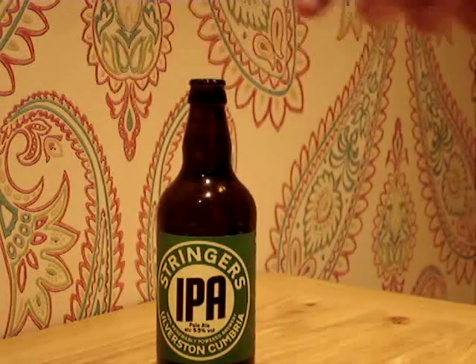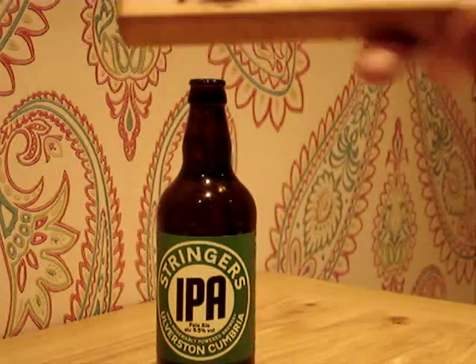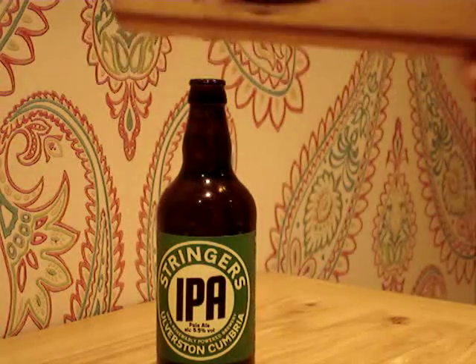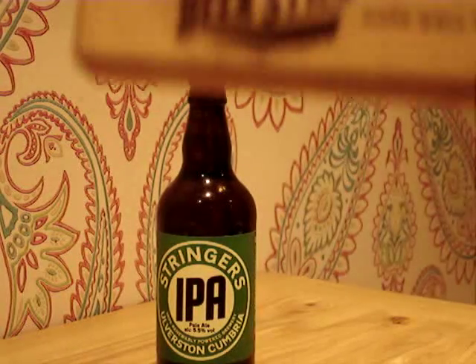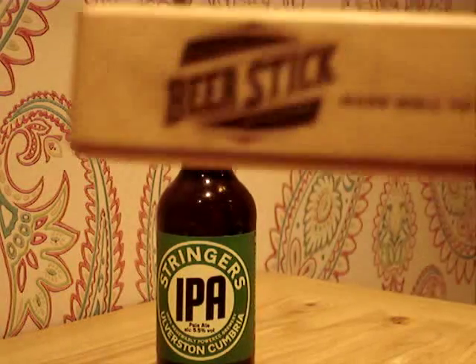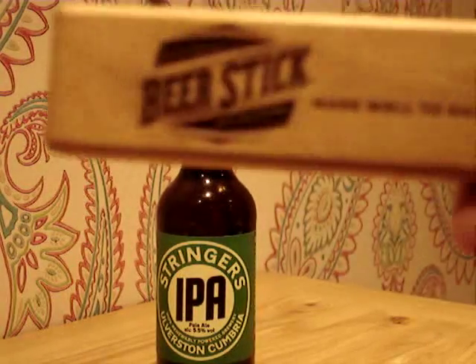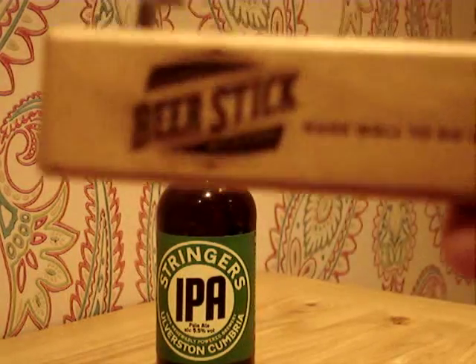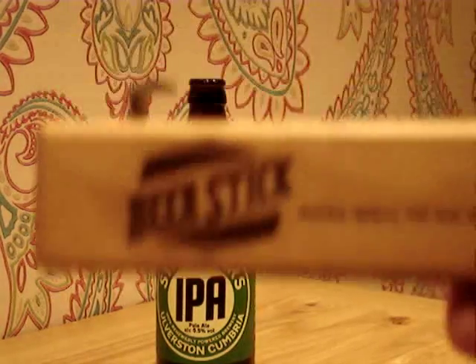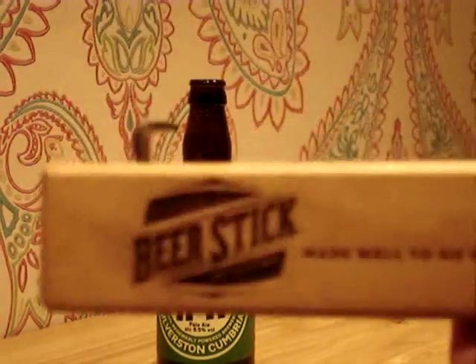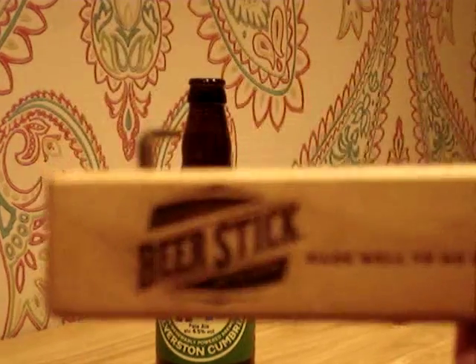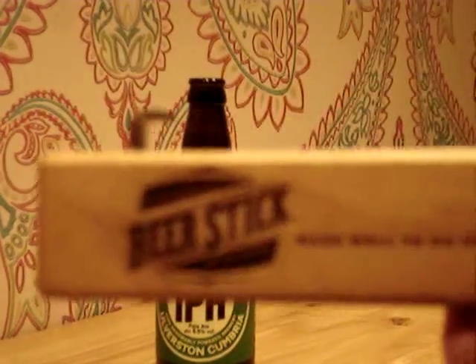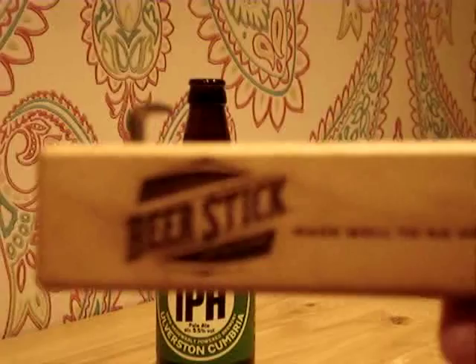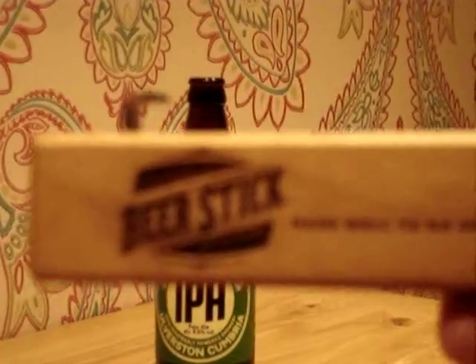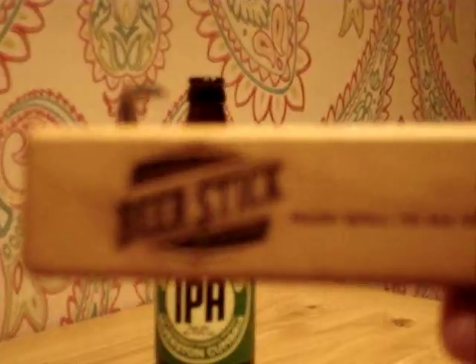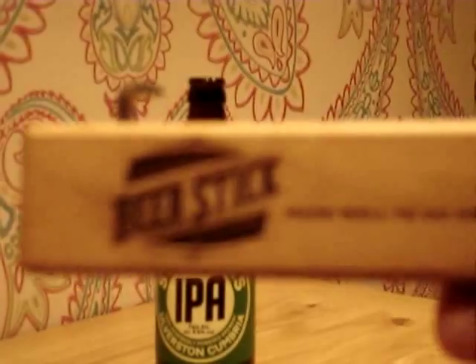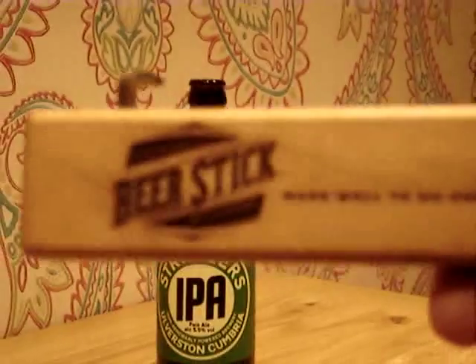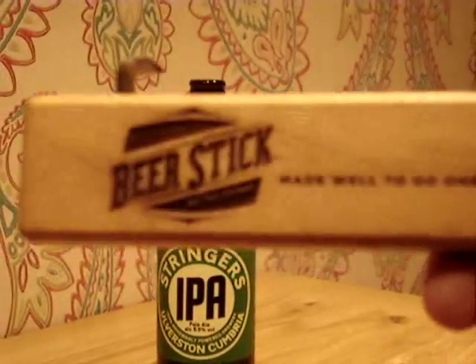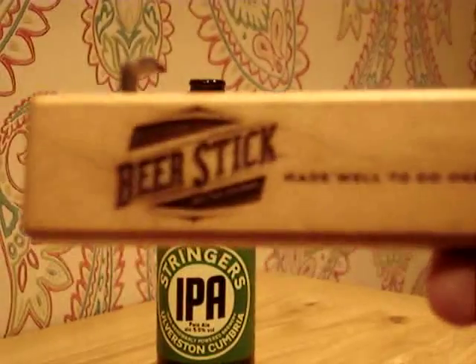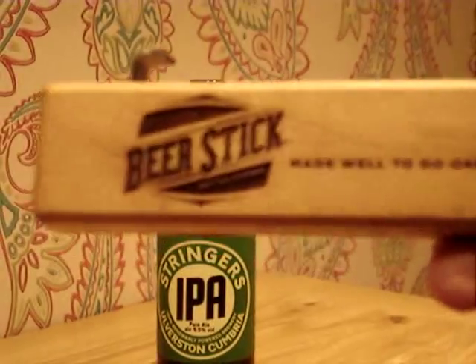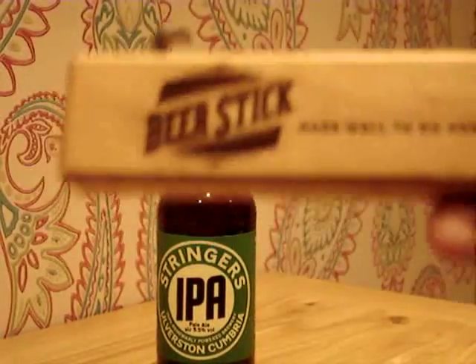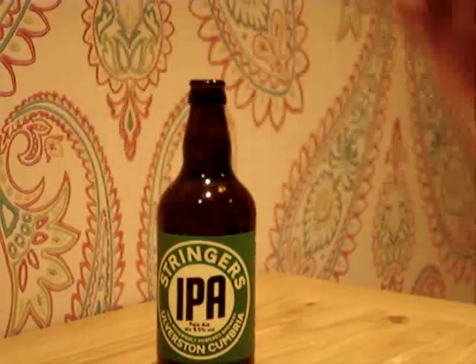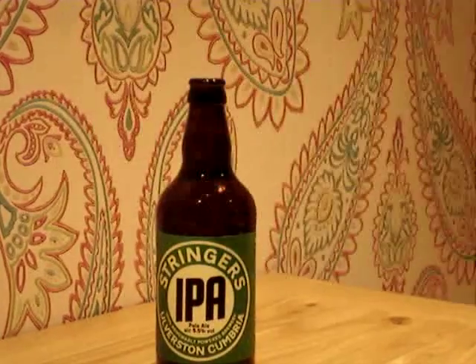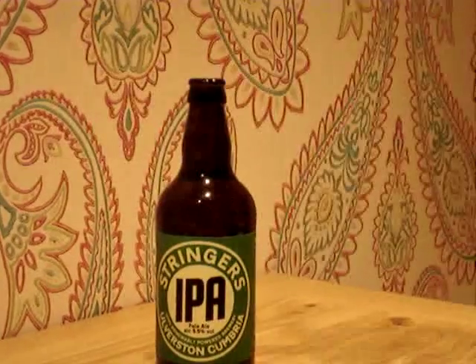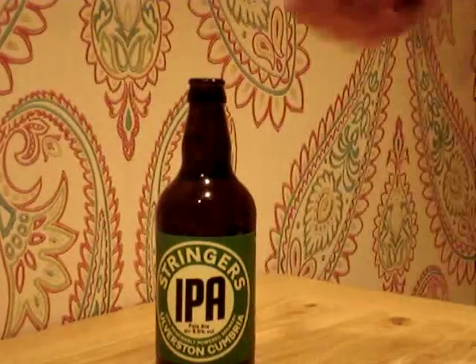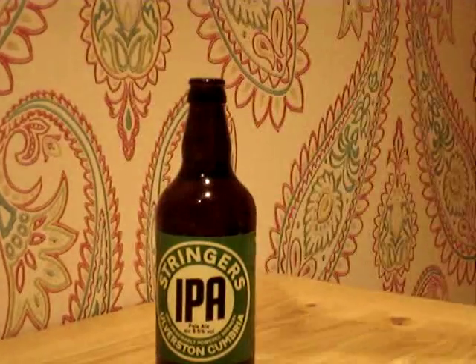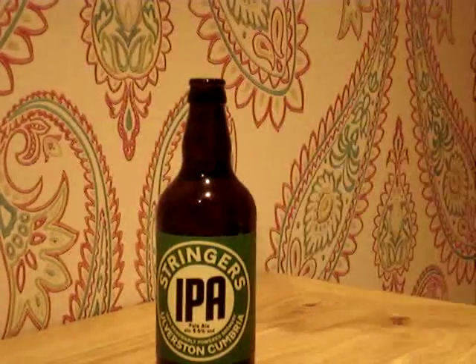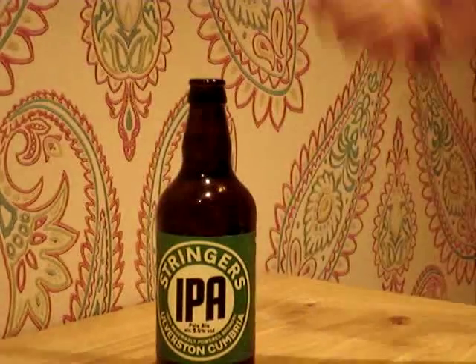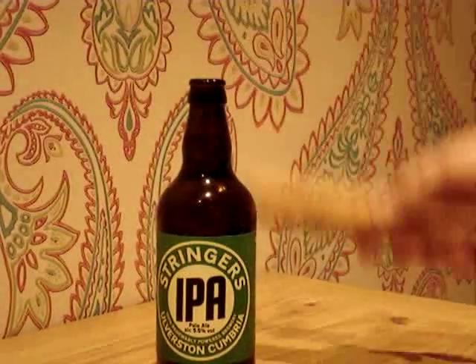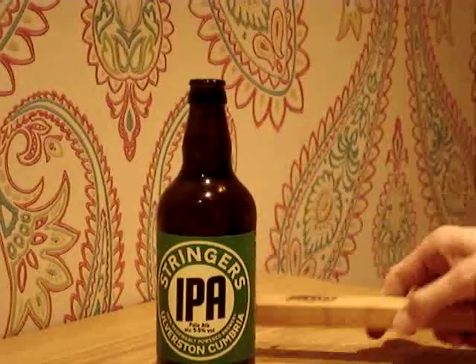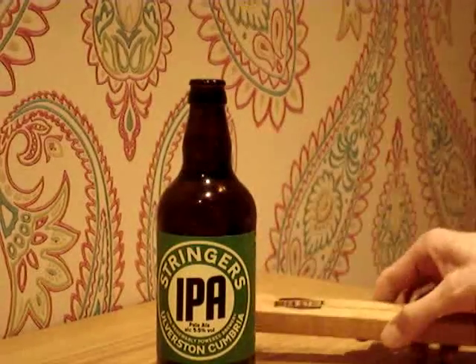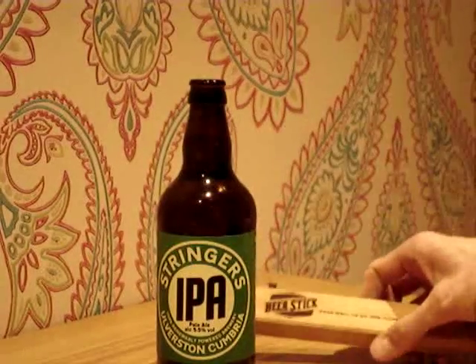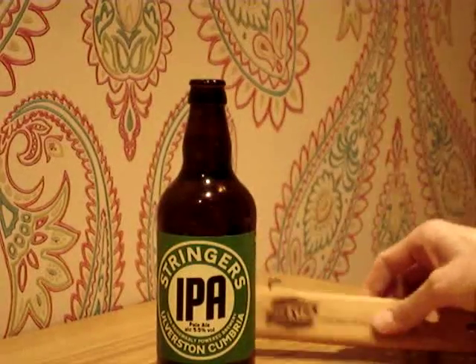Just basically get yourself a Beer Stick, prise it off like that, and there's your beer.